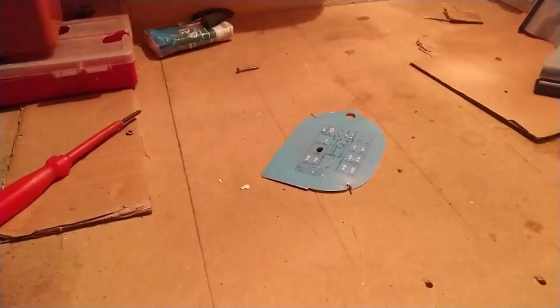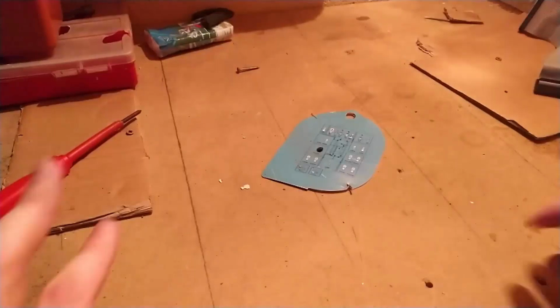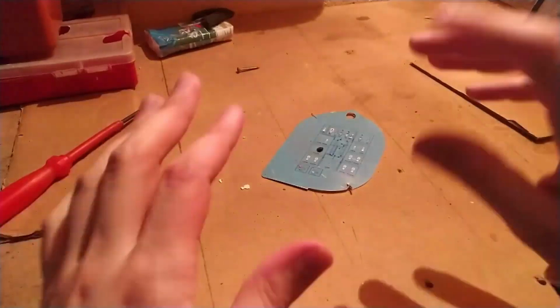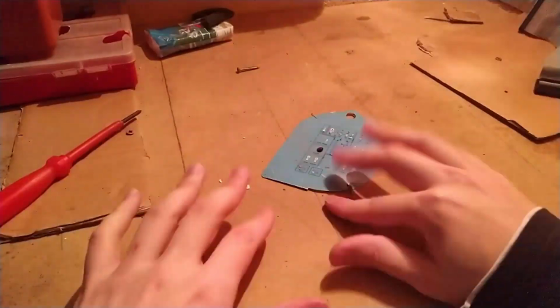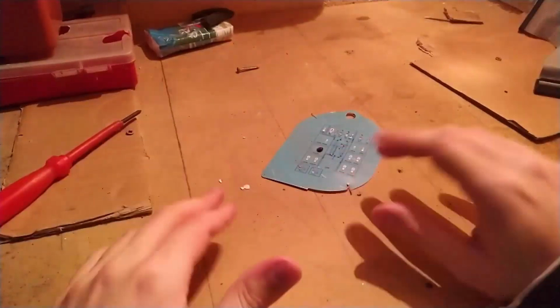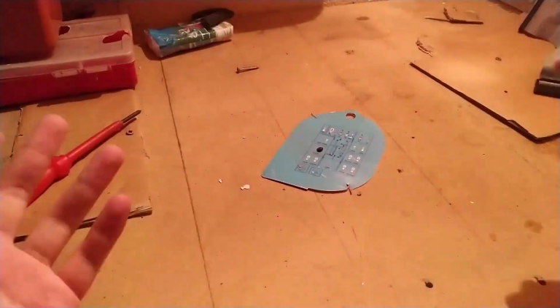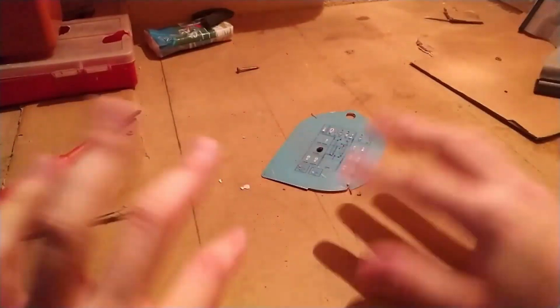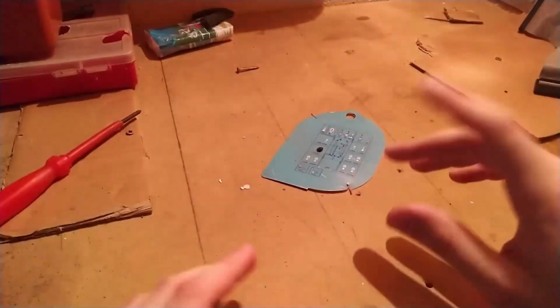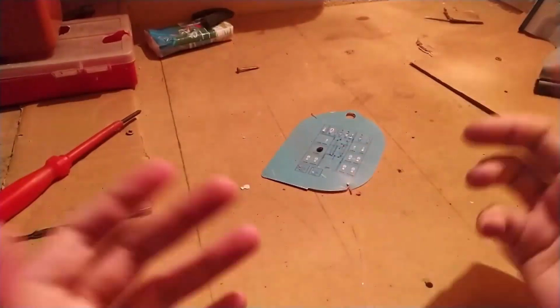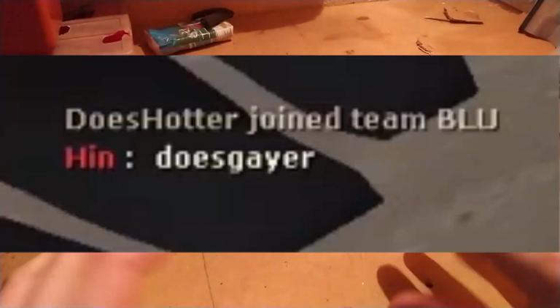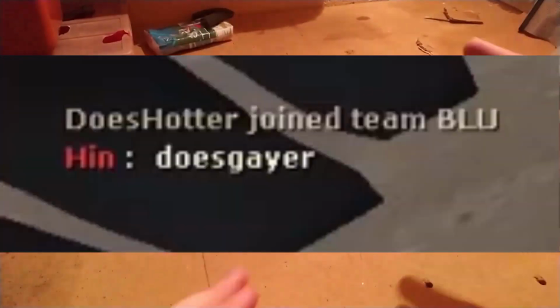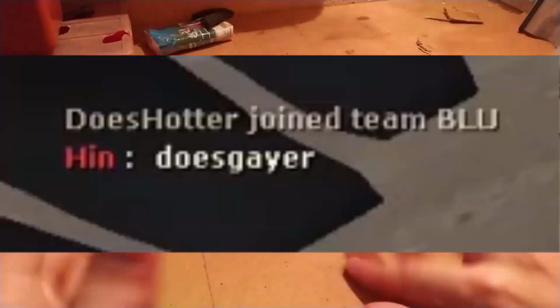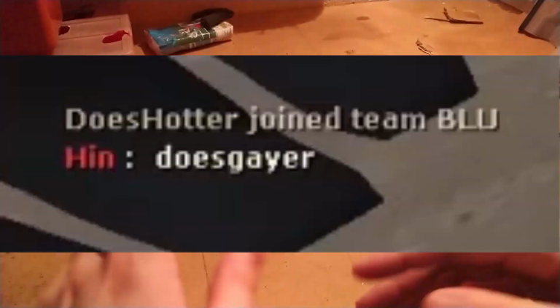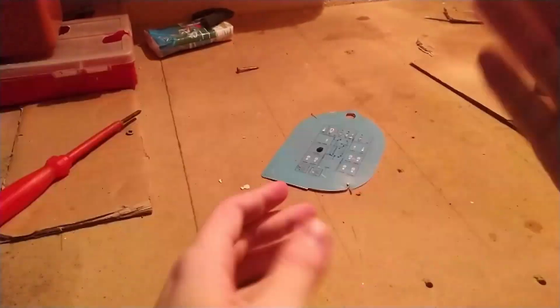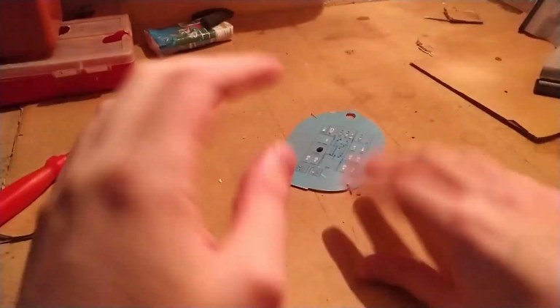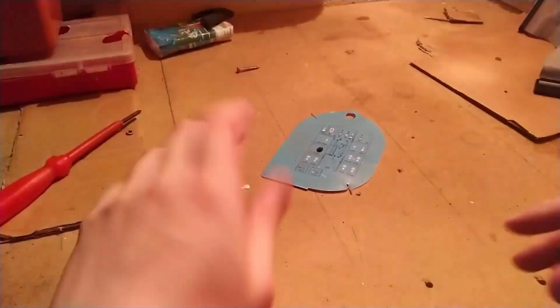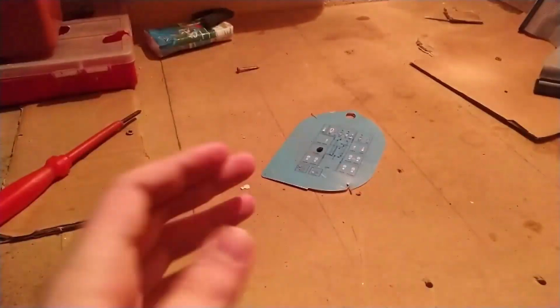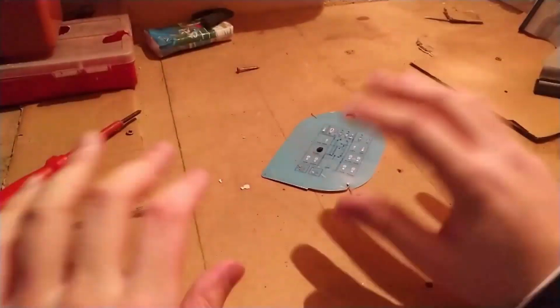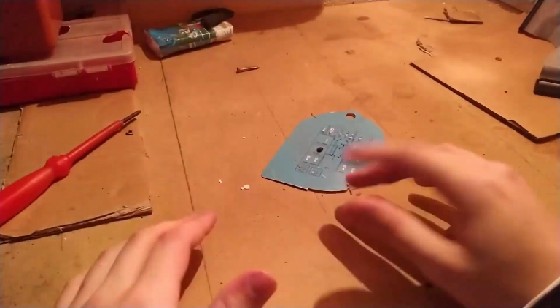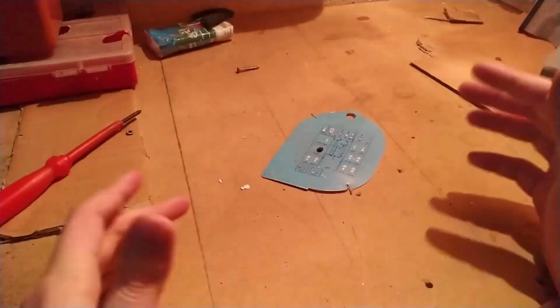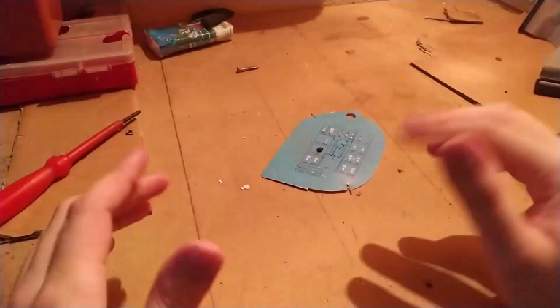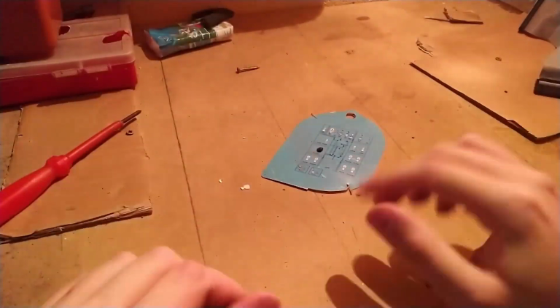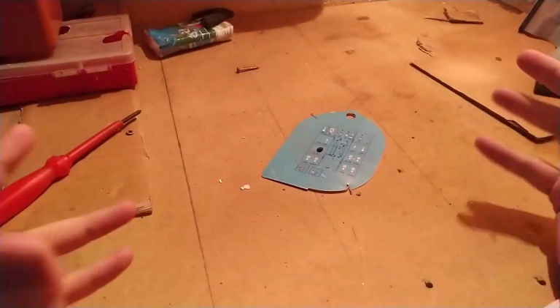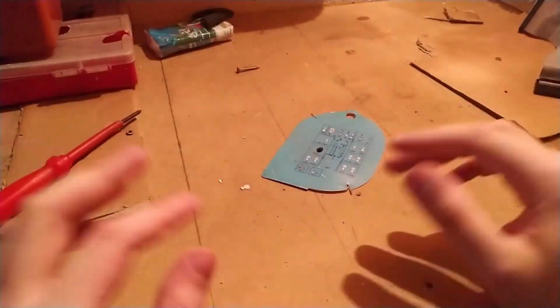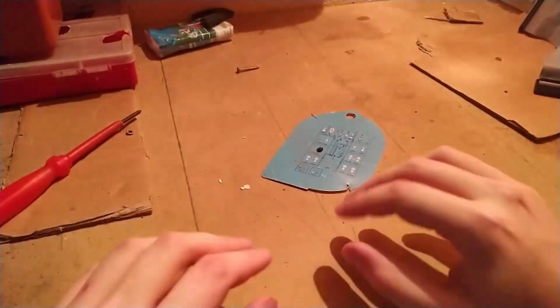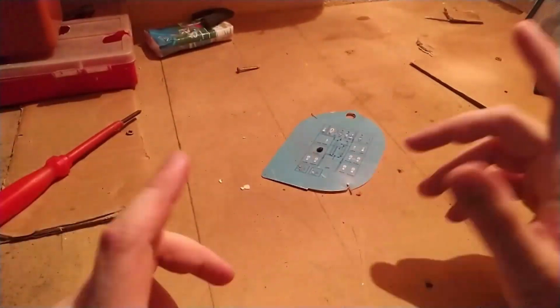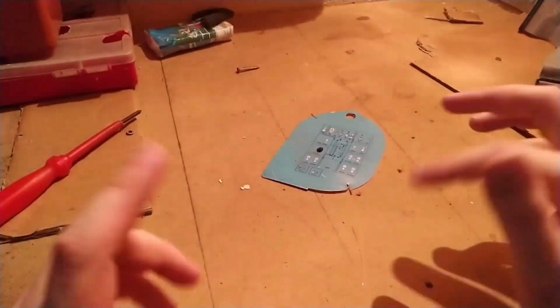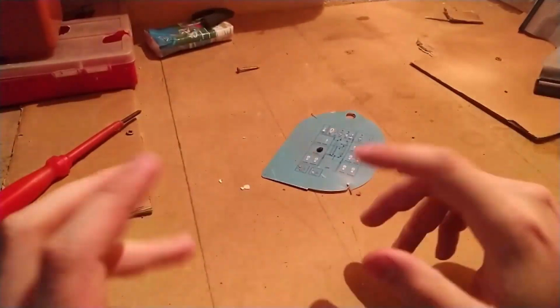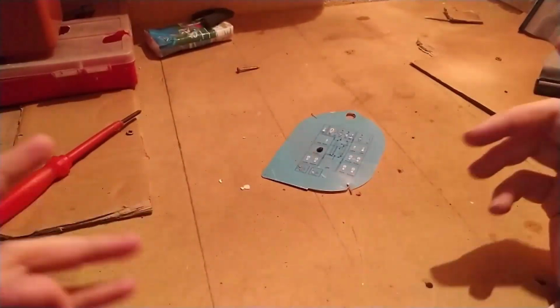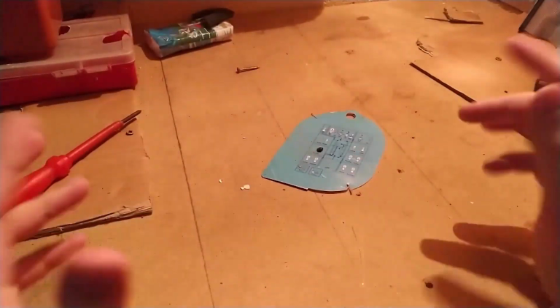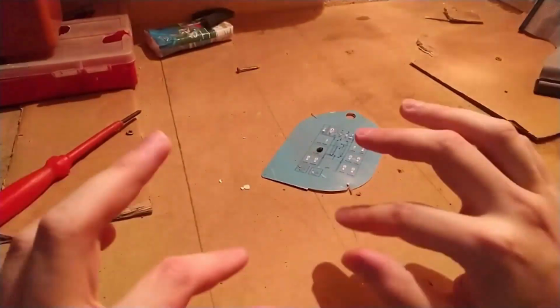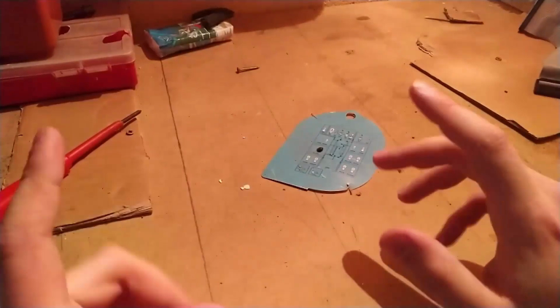Hello, it is I, DozeGunner, and today we are going to build the ultimate null core computer.